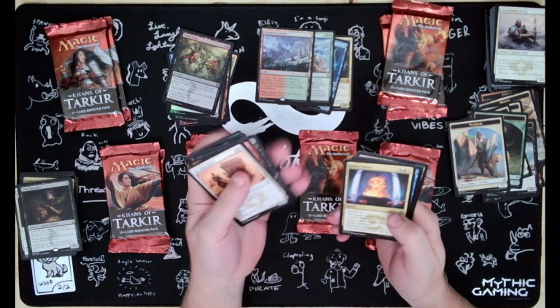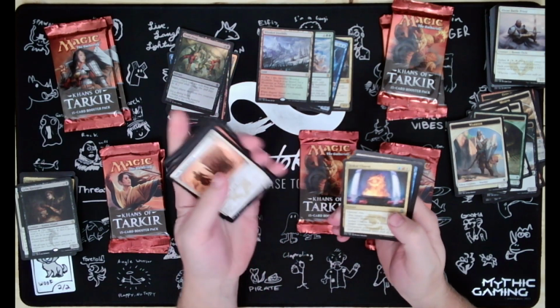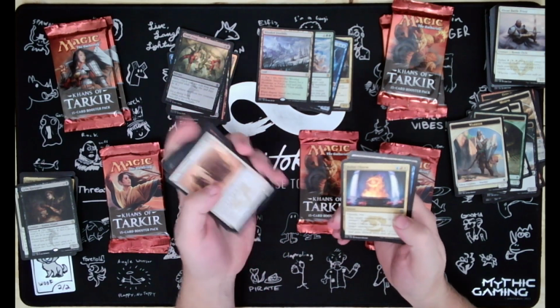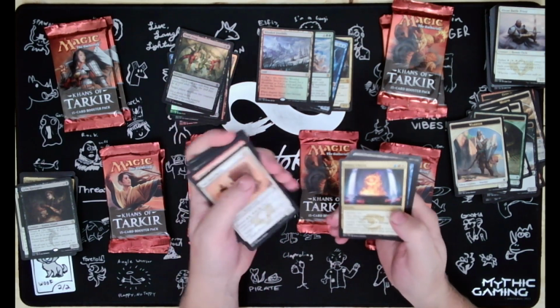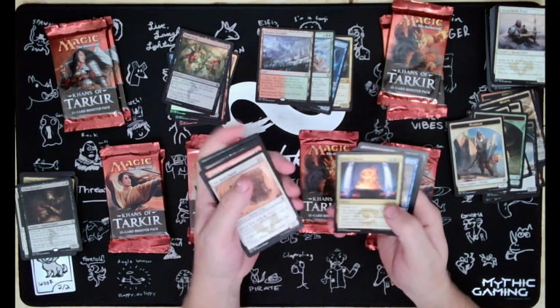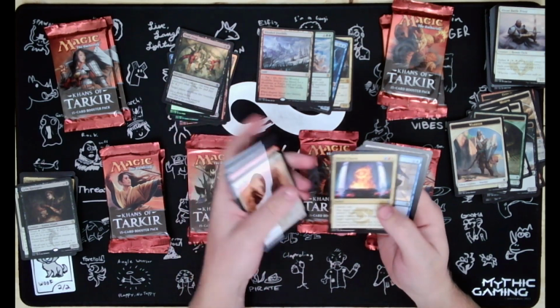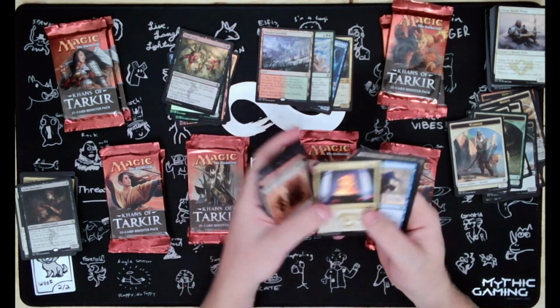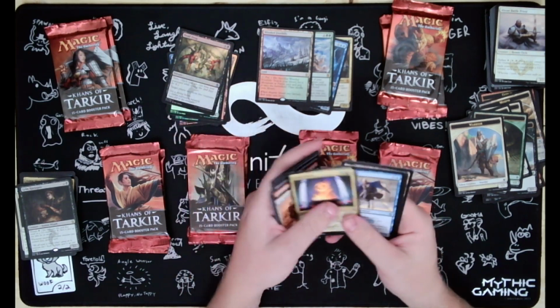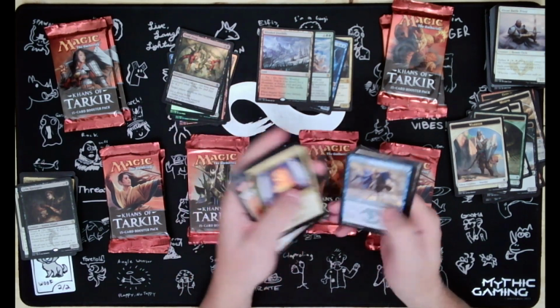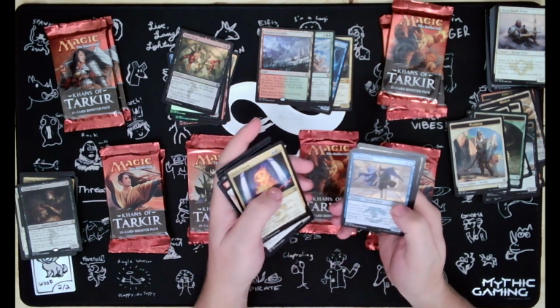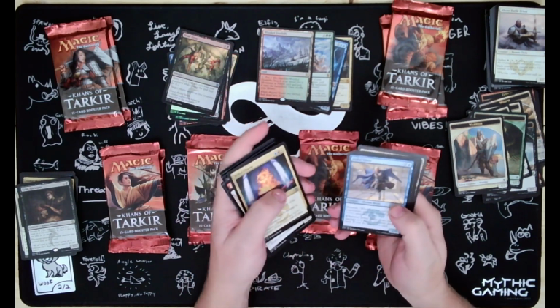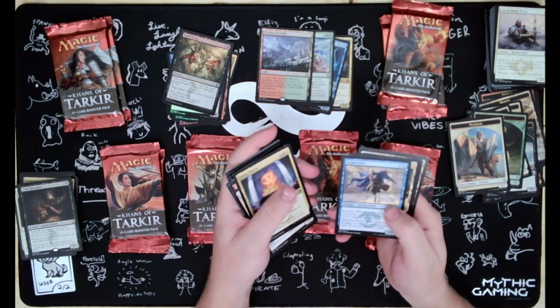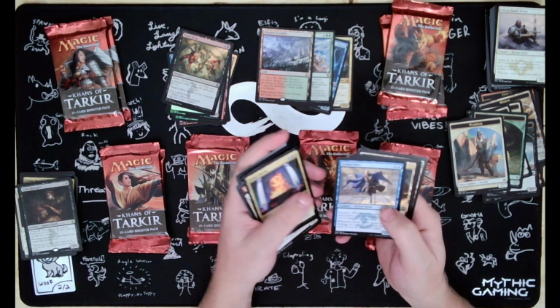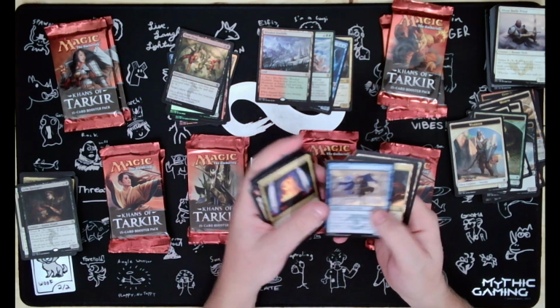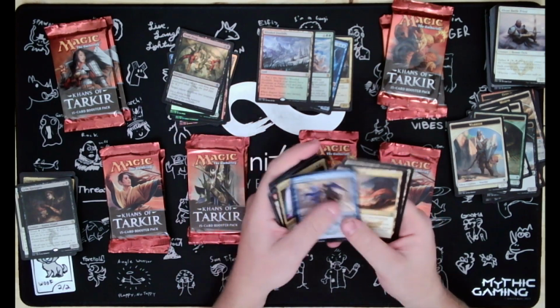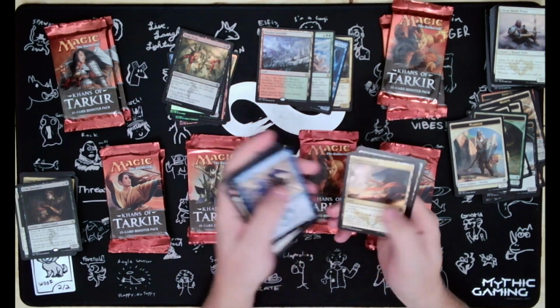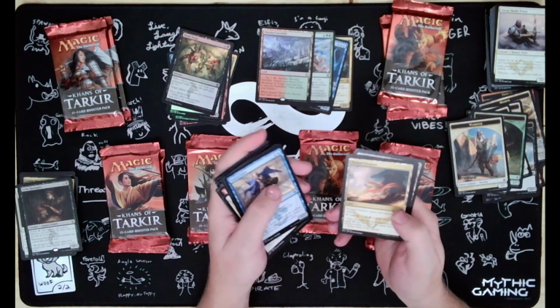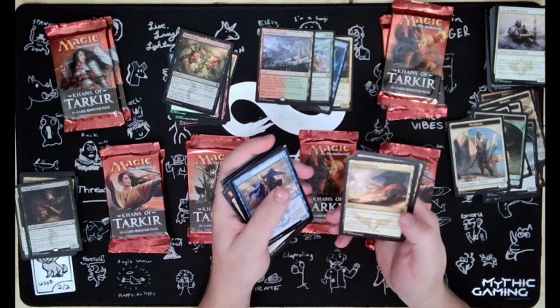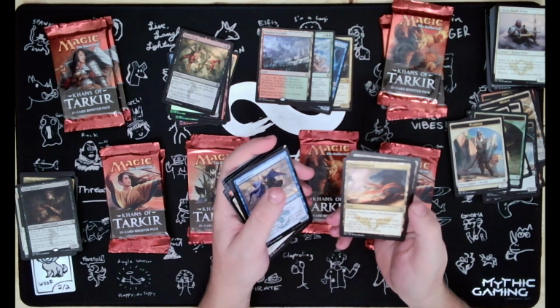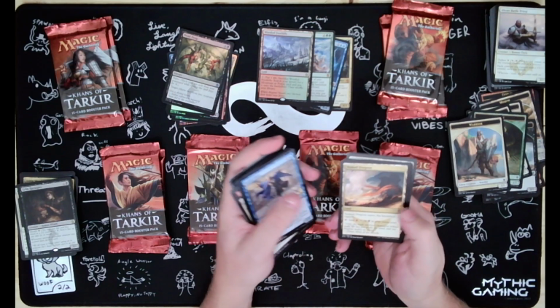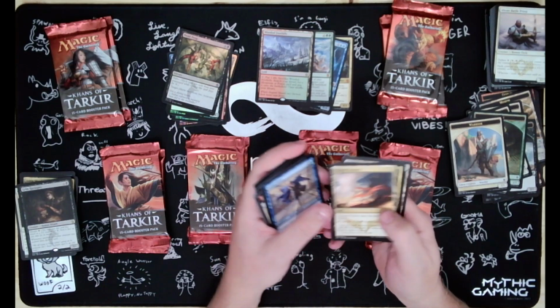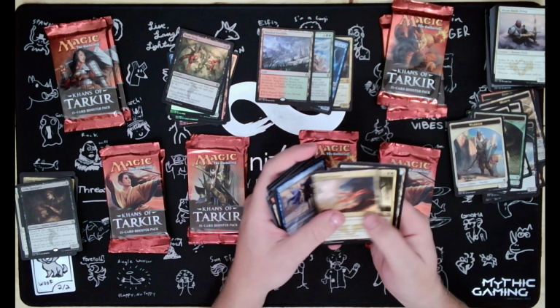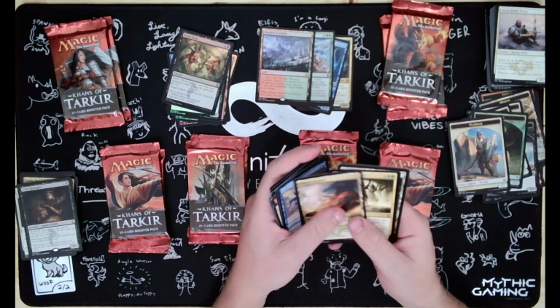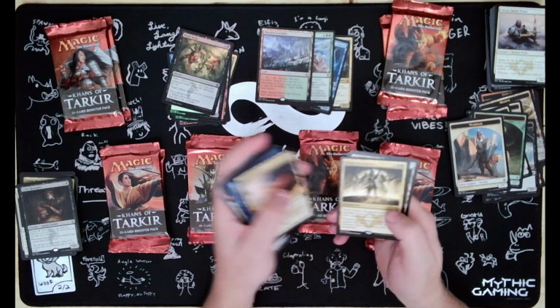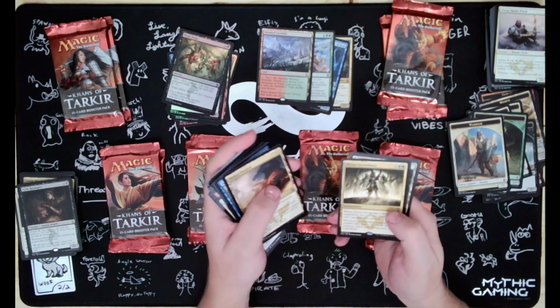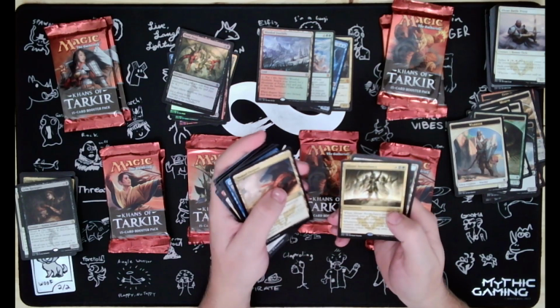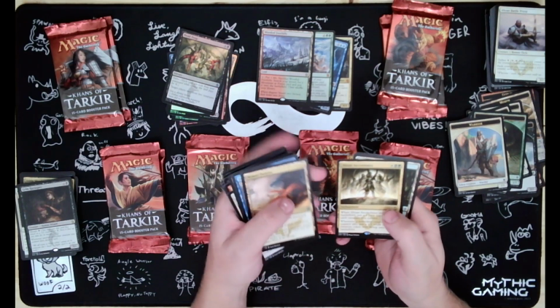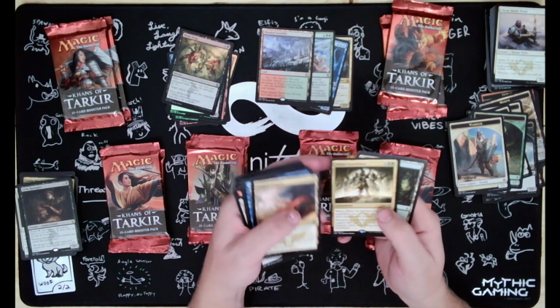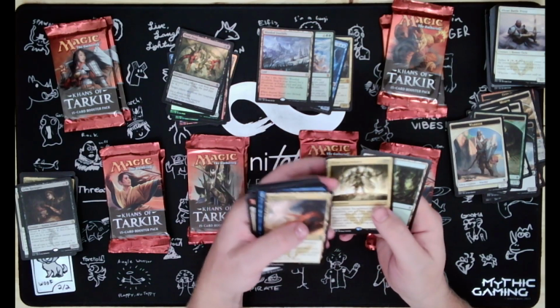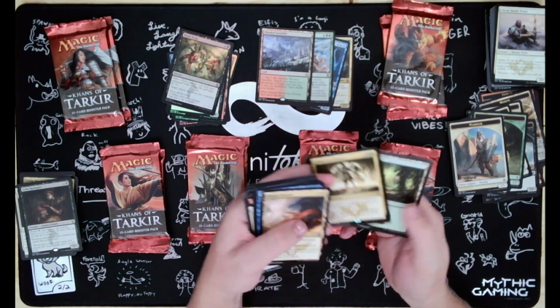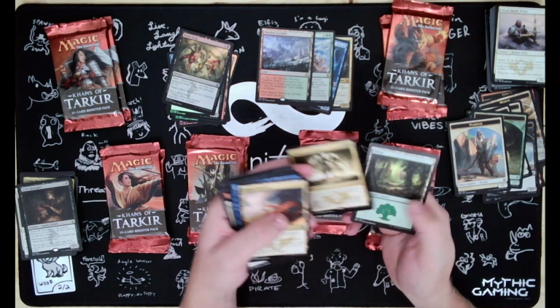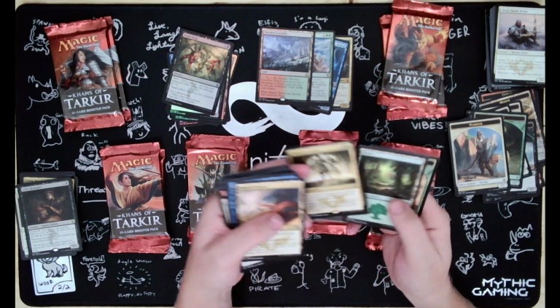Jeskai Charm, Jeskai Elder, Nomad Outpost, Temur Ascendancy.